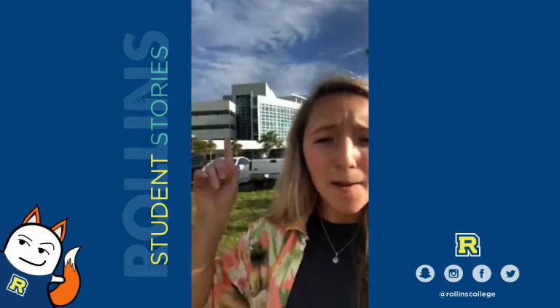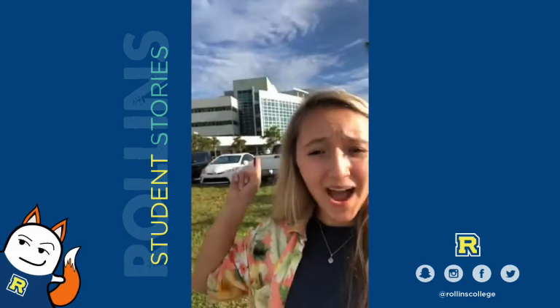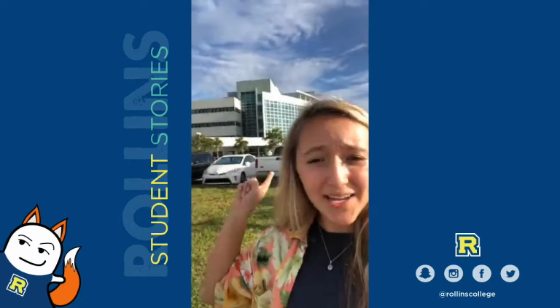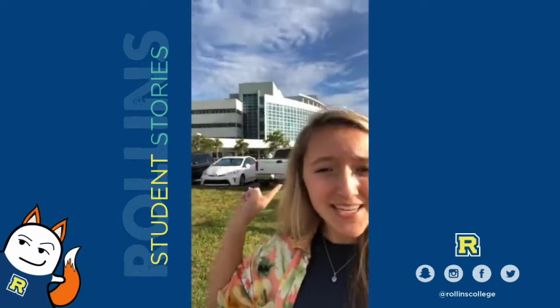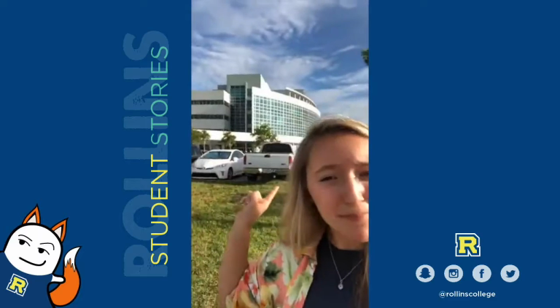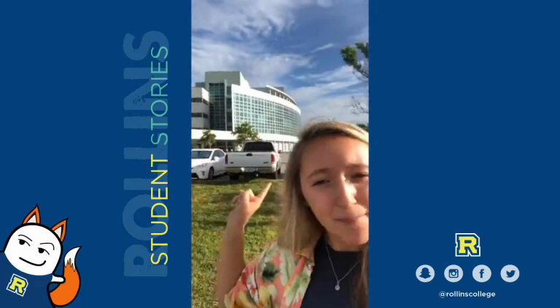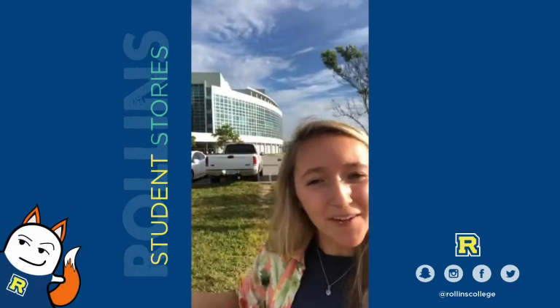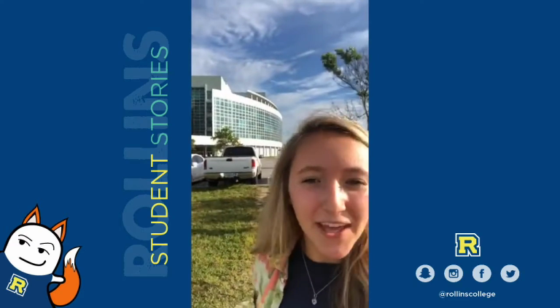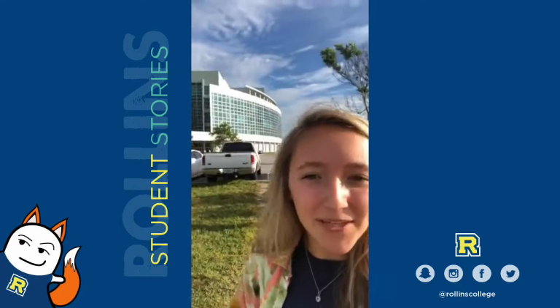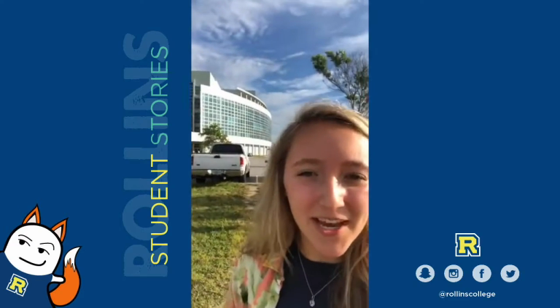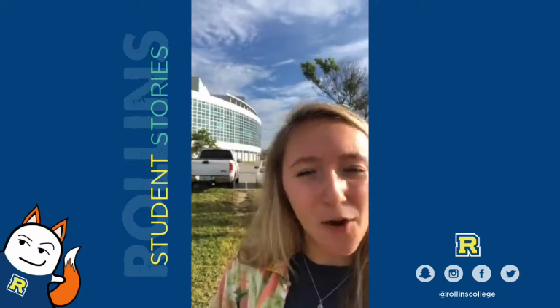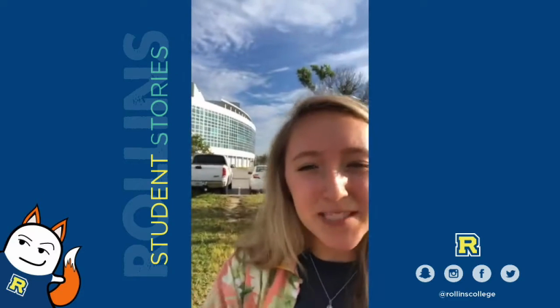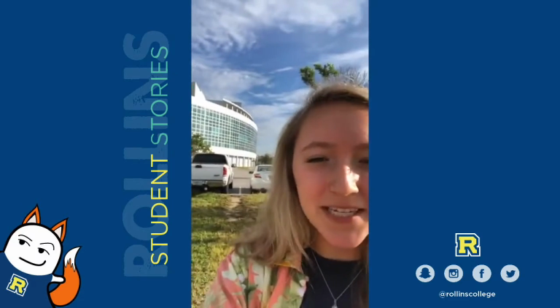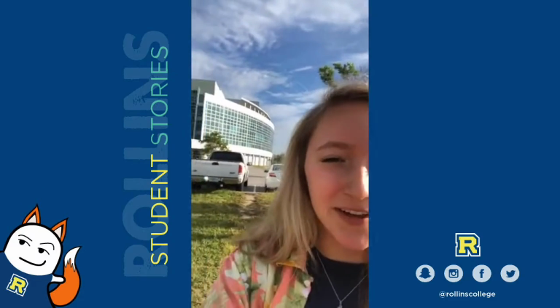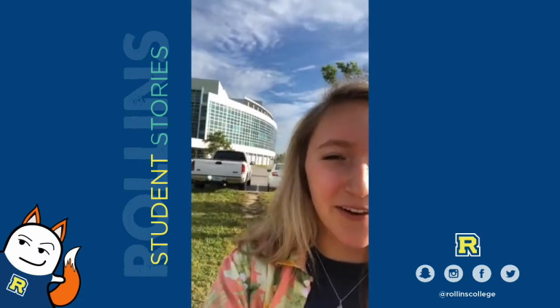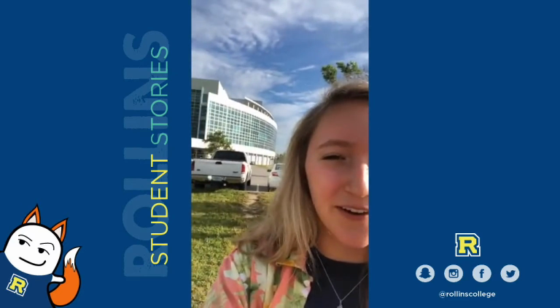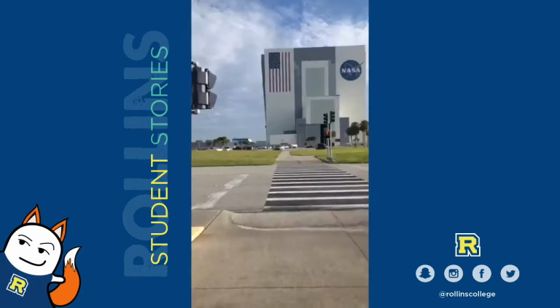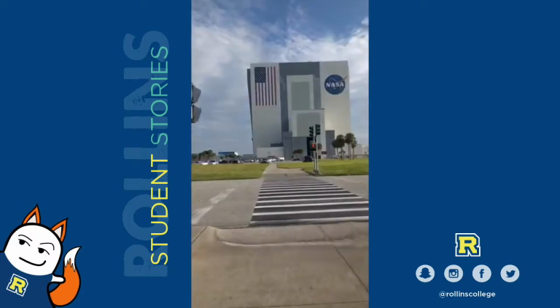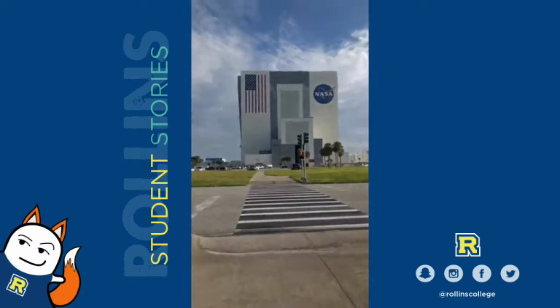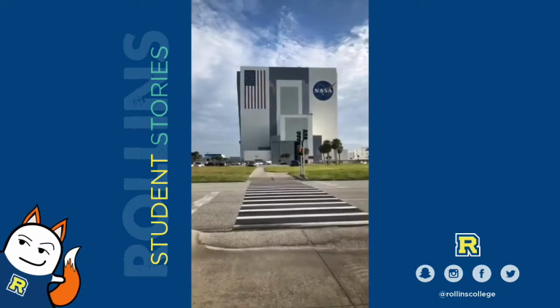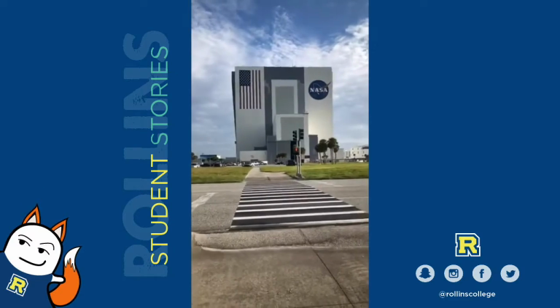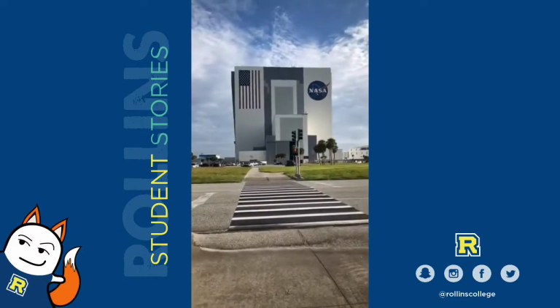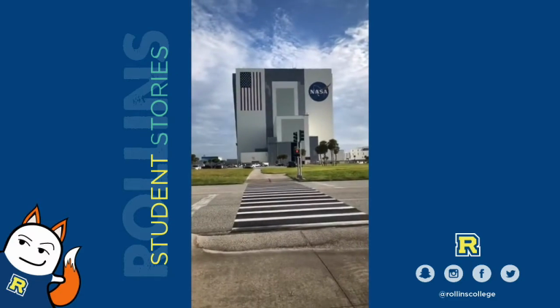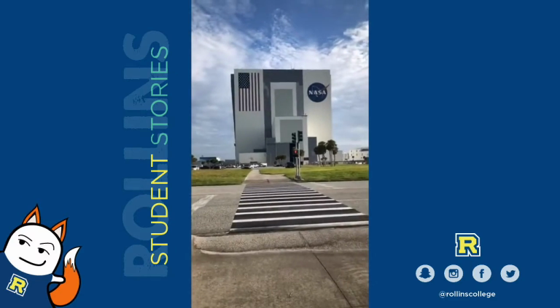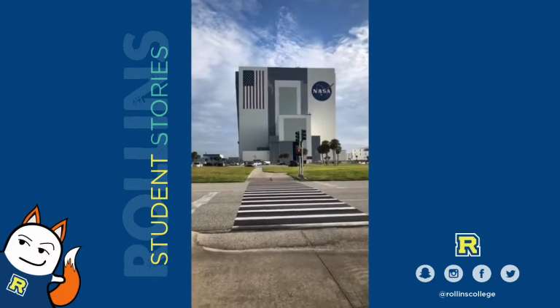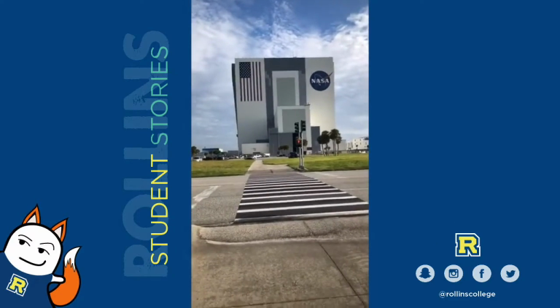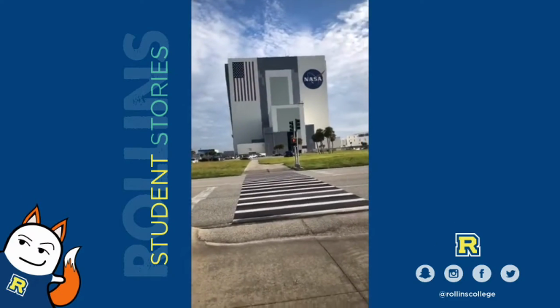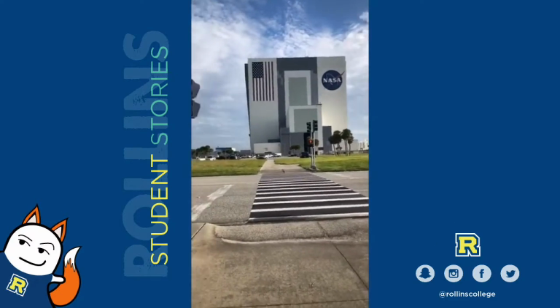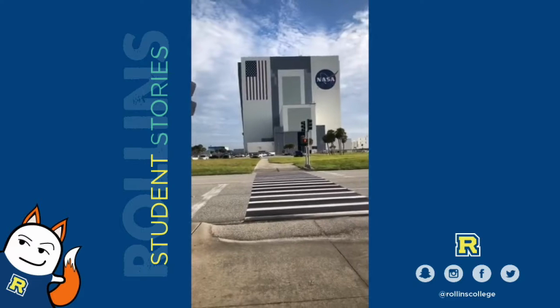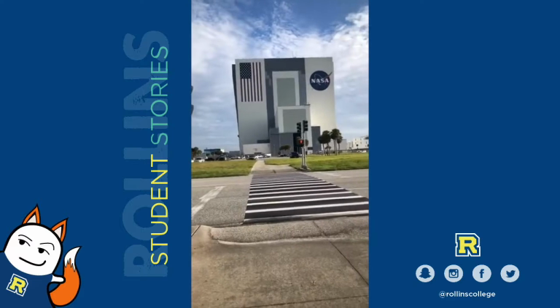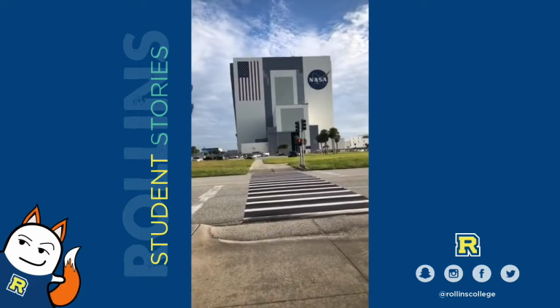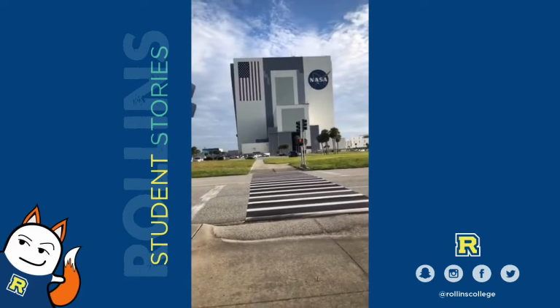Behind me is my building, which is OSB 2, which is right across from the VAB, which is the Vehicle Assembly Building.